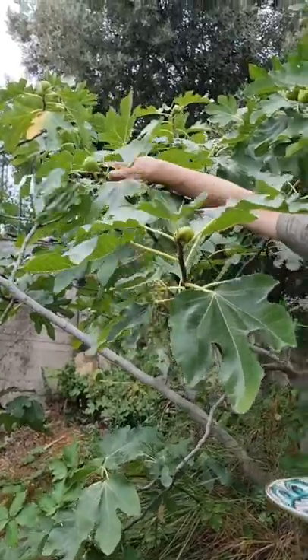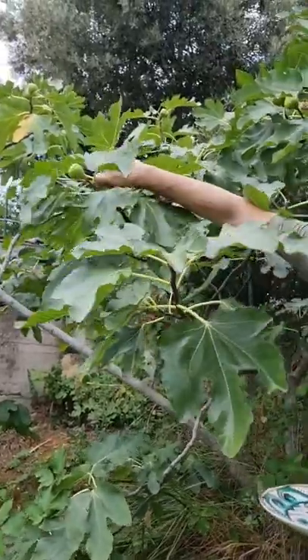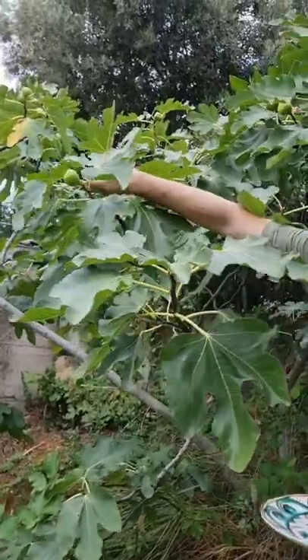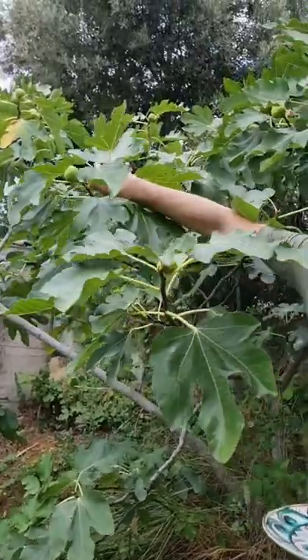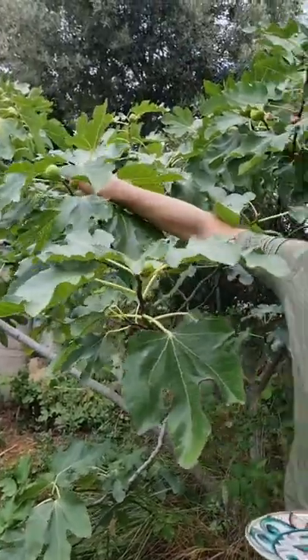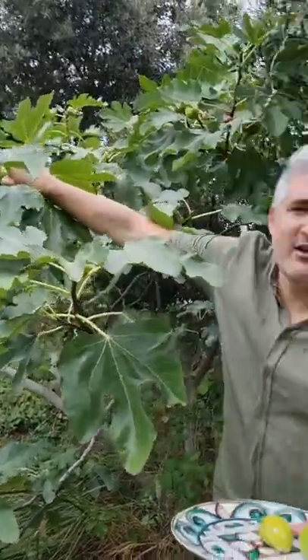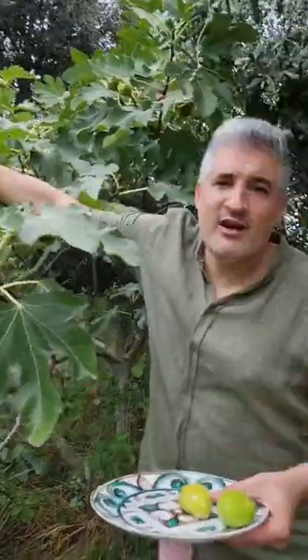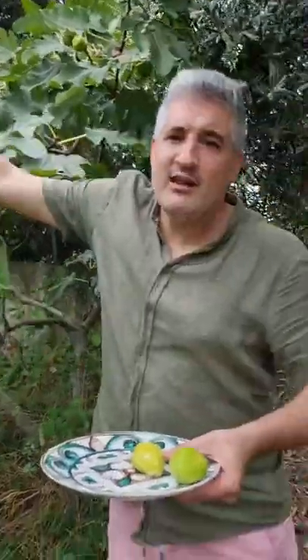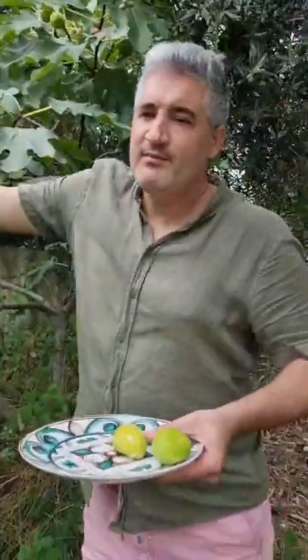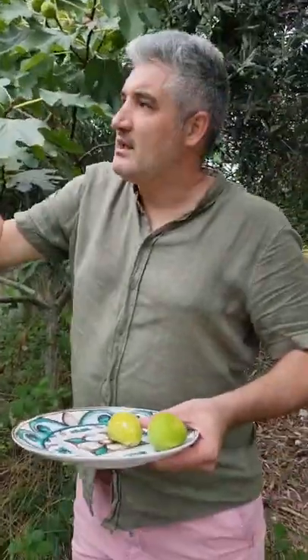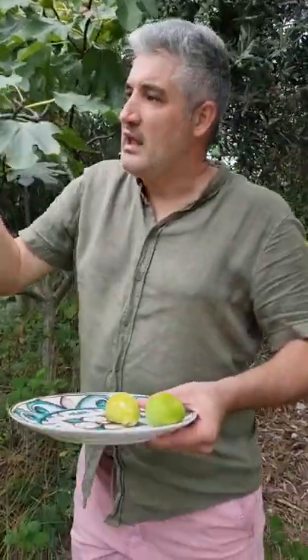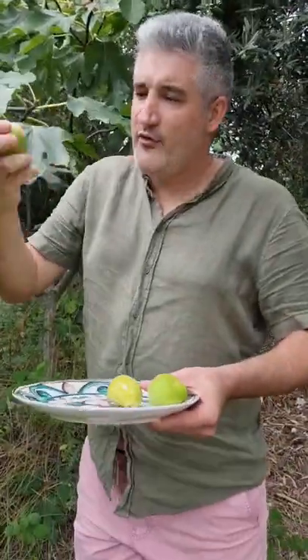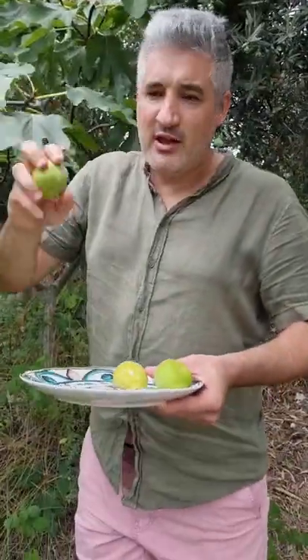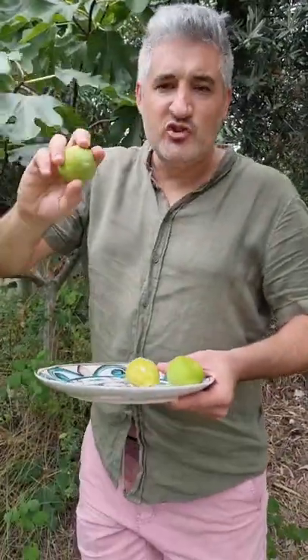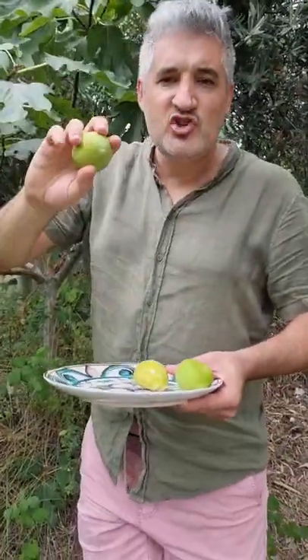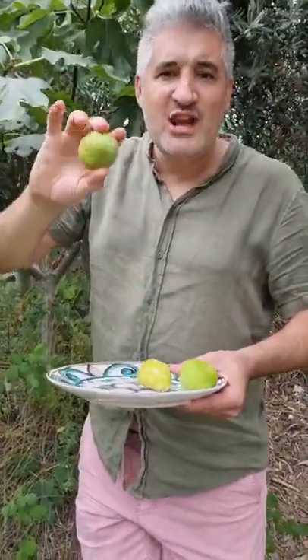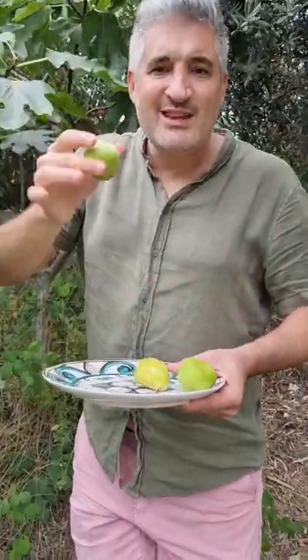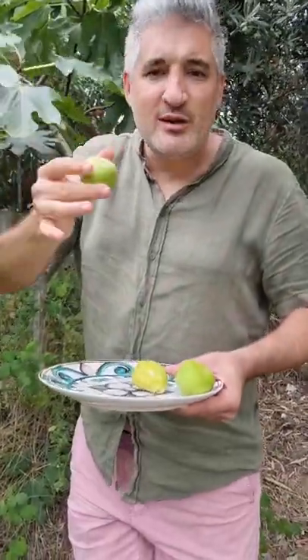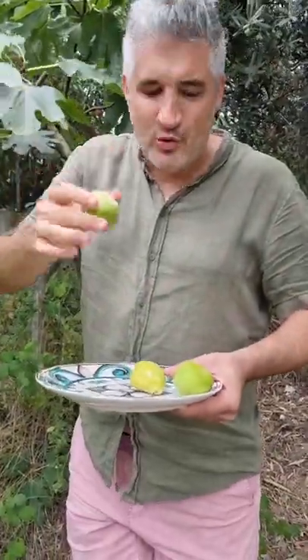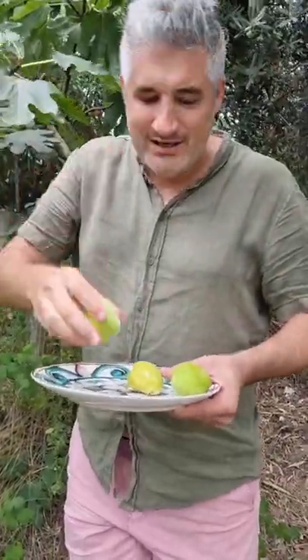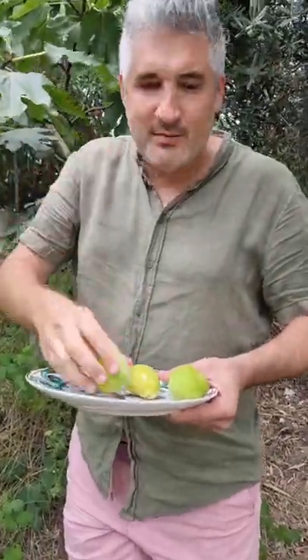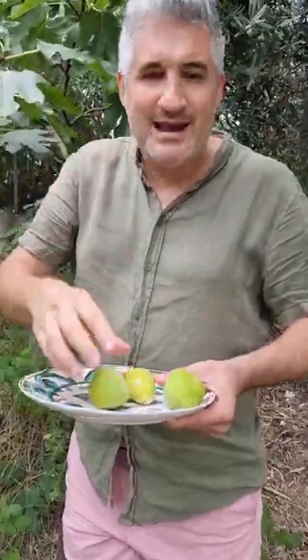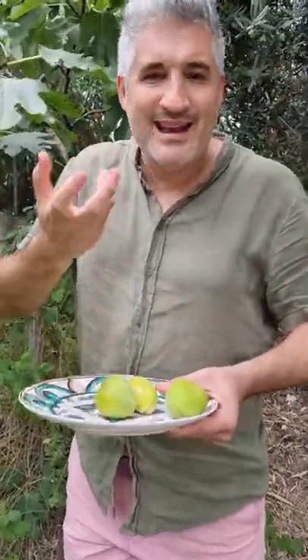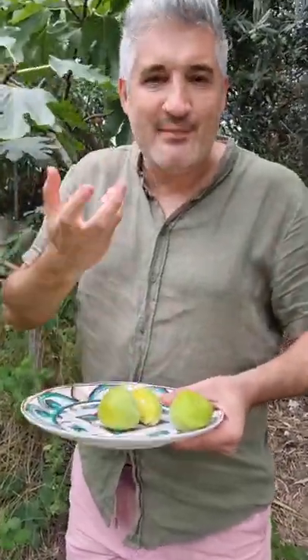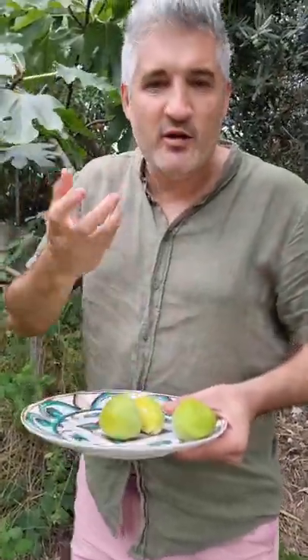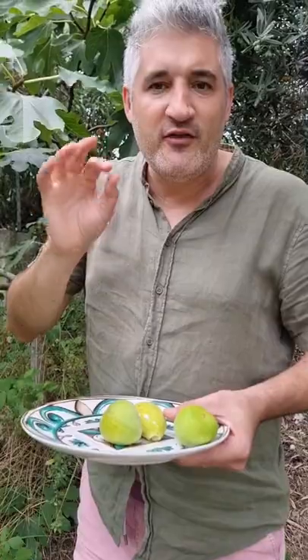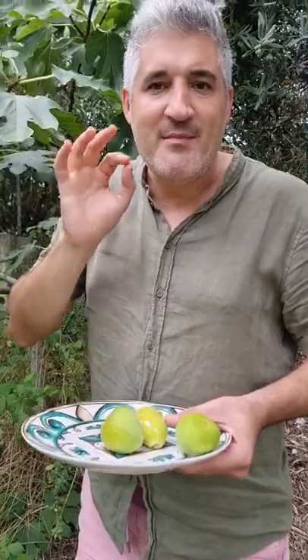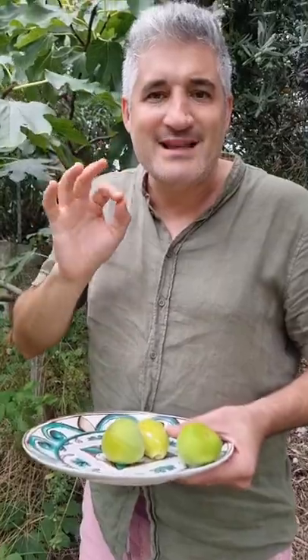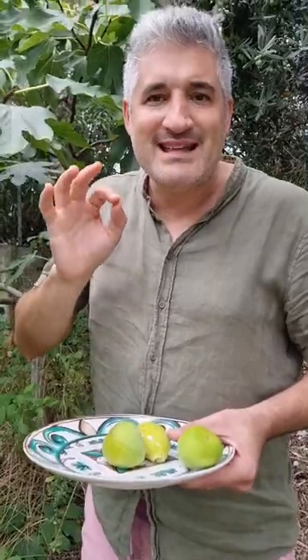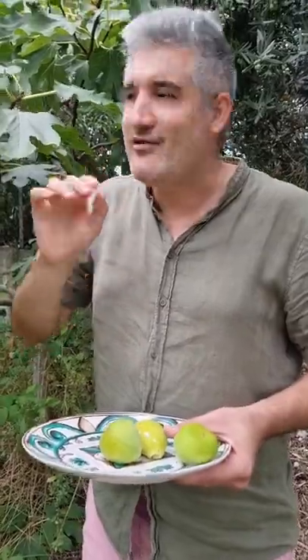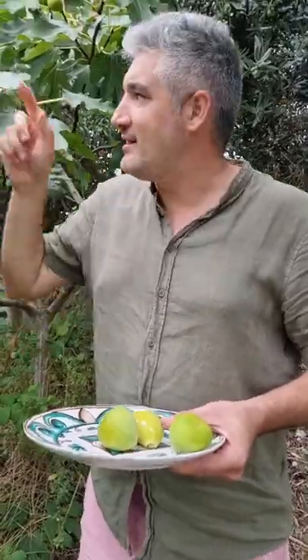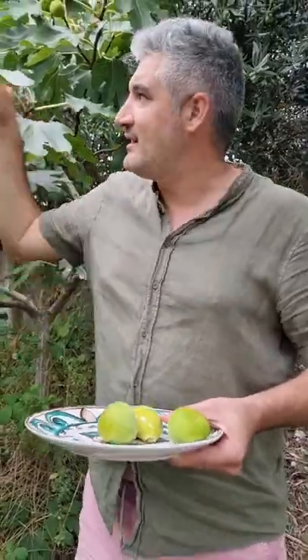You know how you know when they're ready? If you can gently twist them and they come off, it means they're ready.